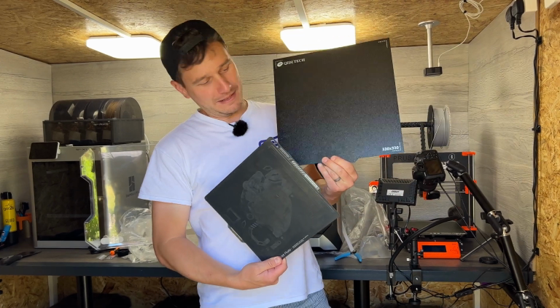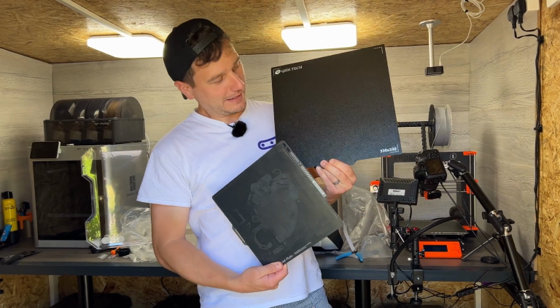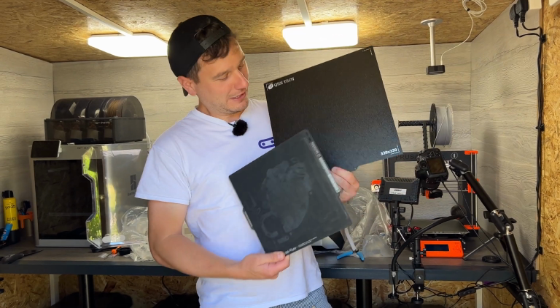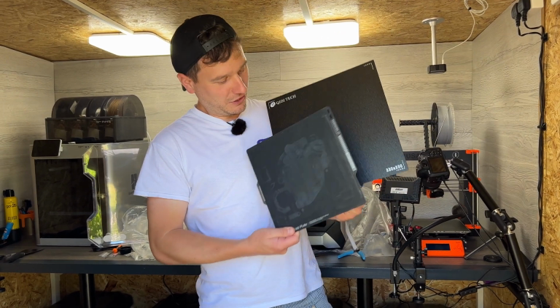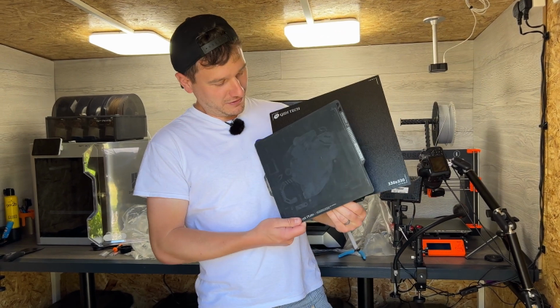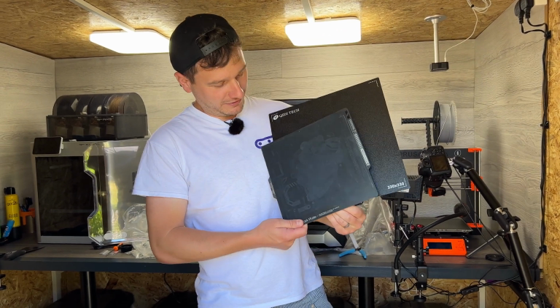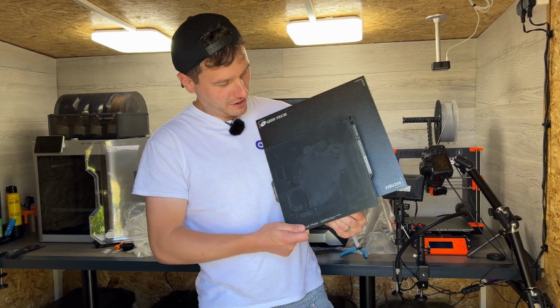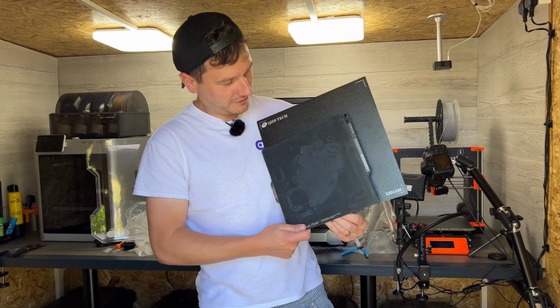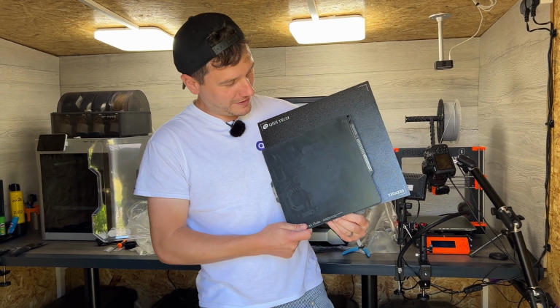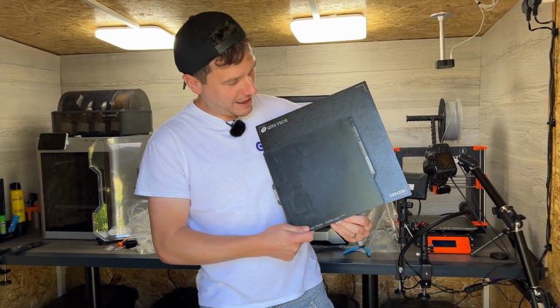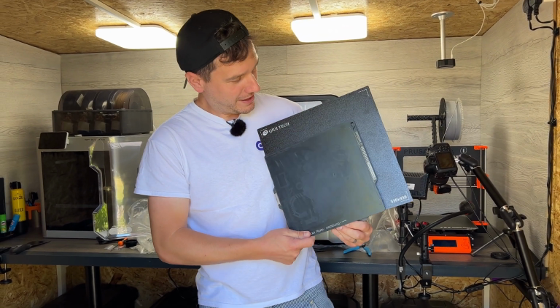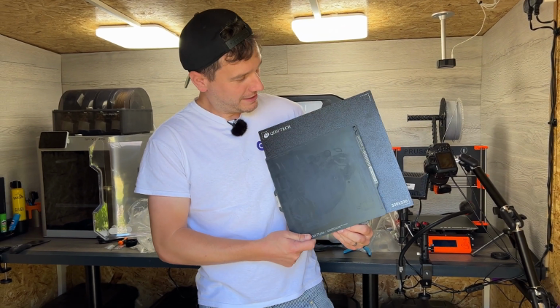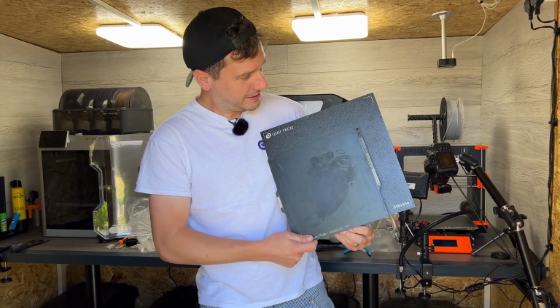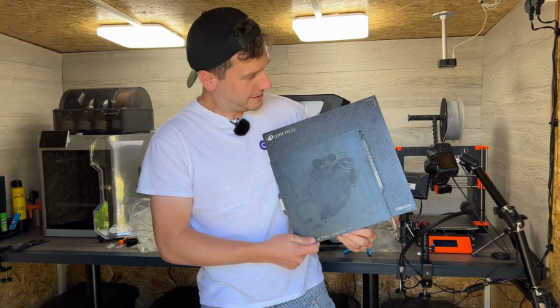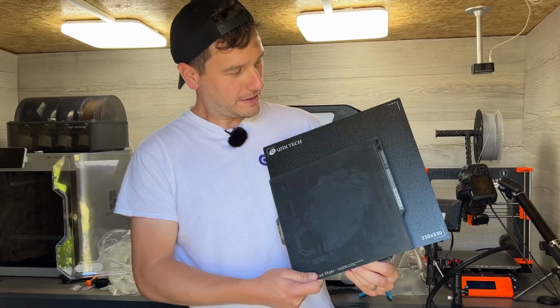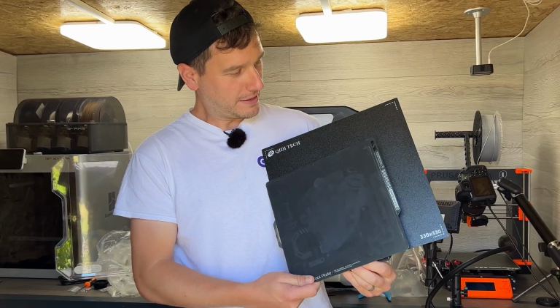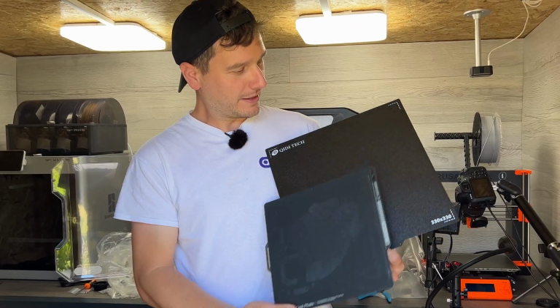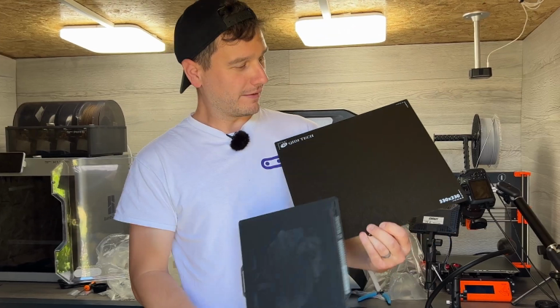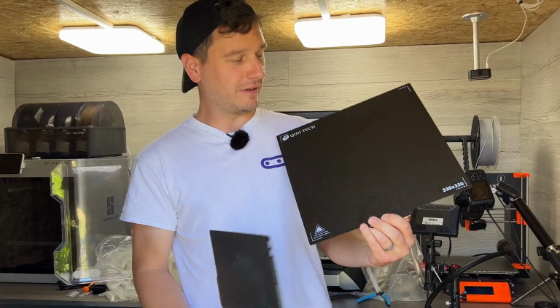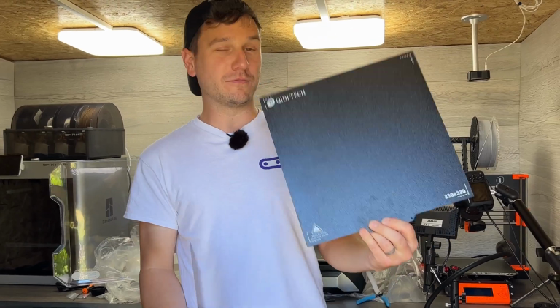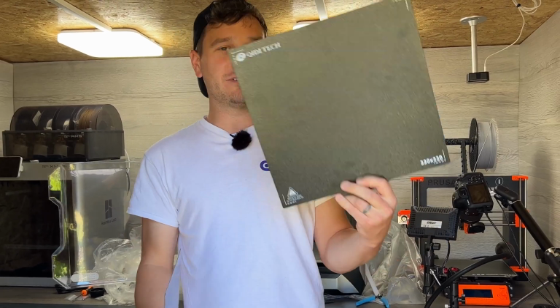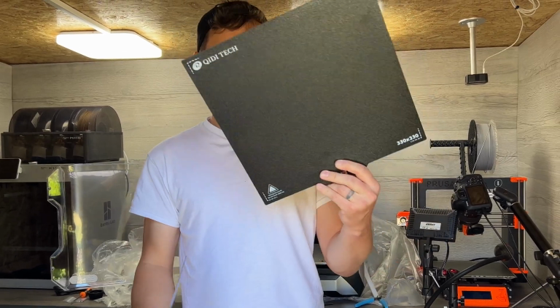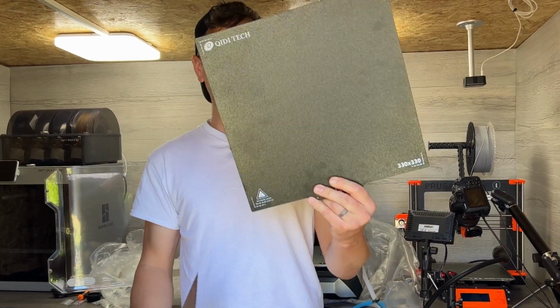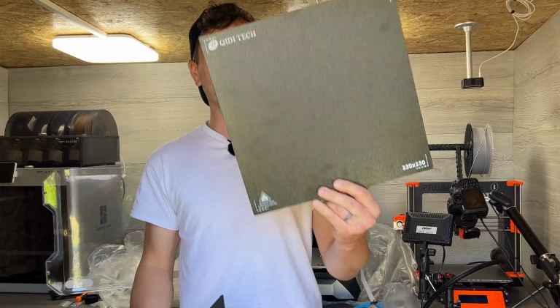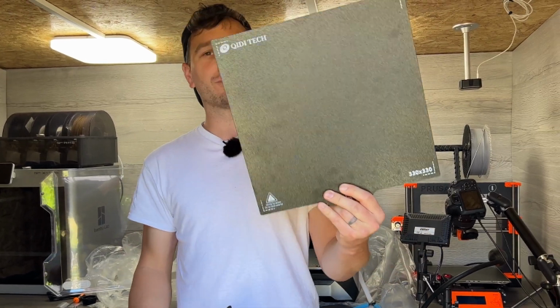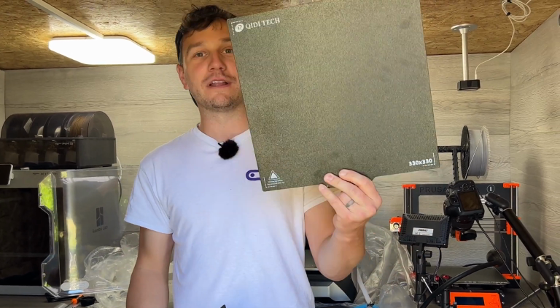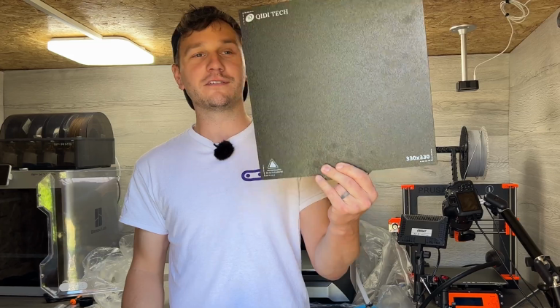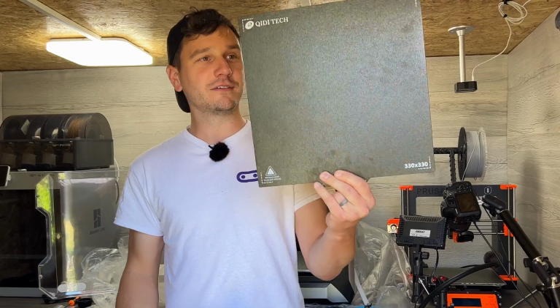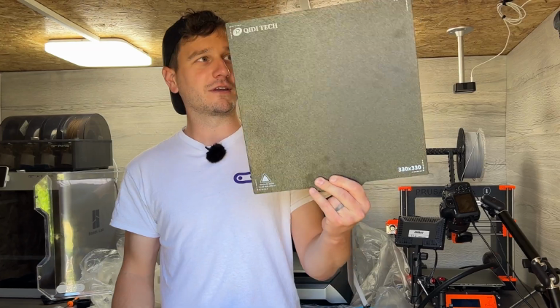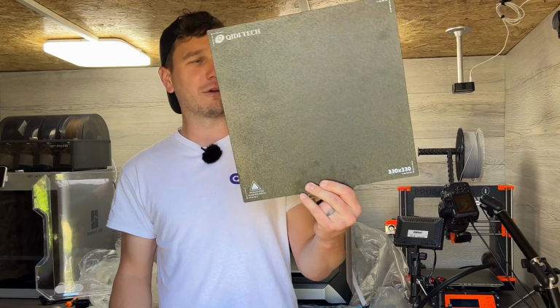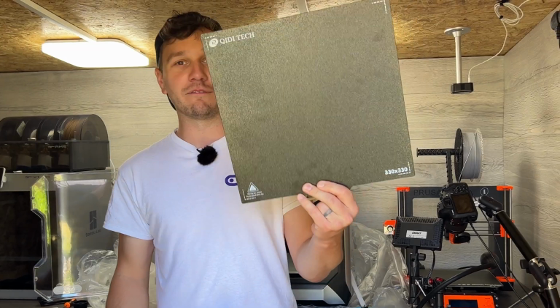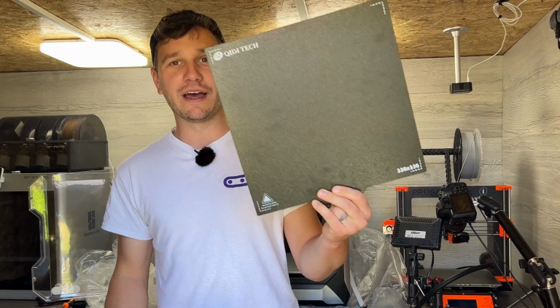Look at the size of that build plate. There are some serious prints going on there.